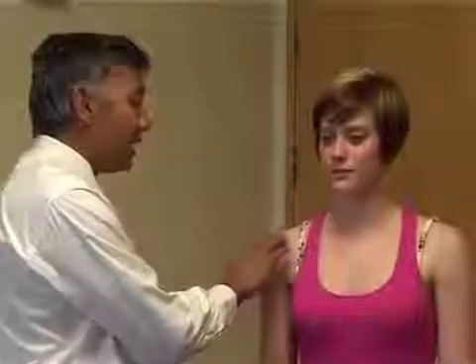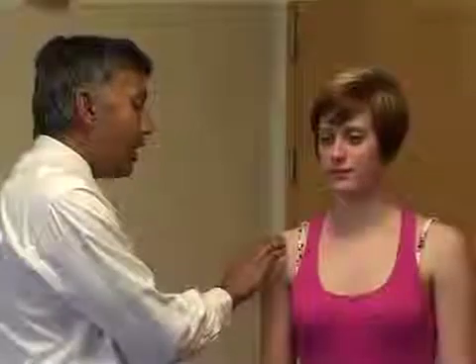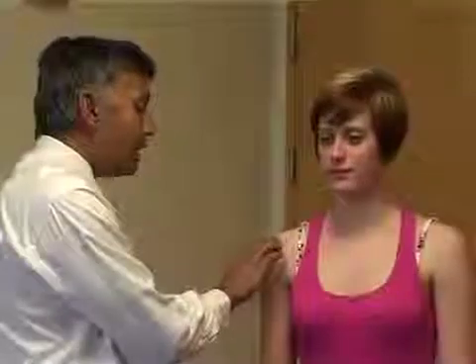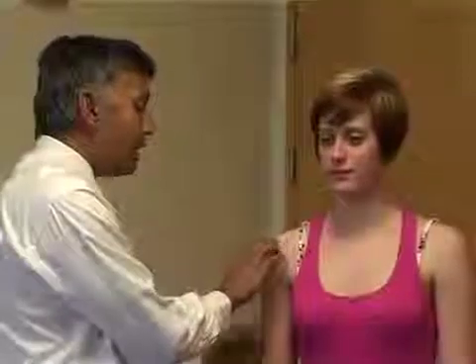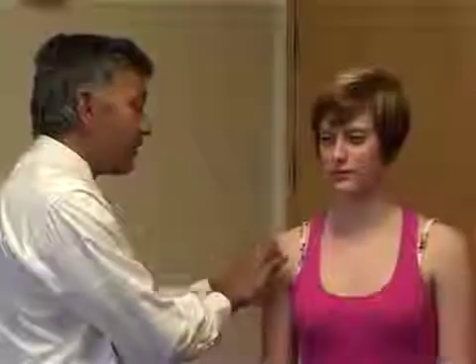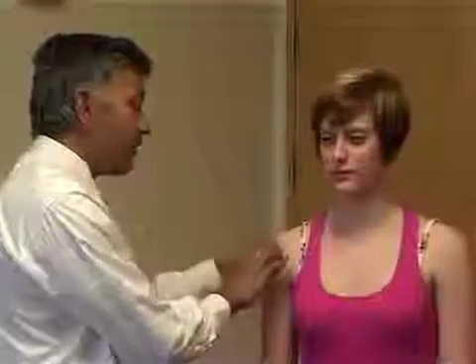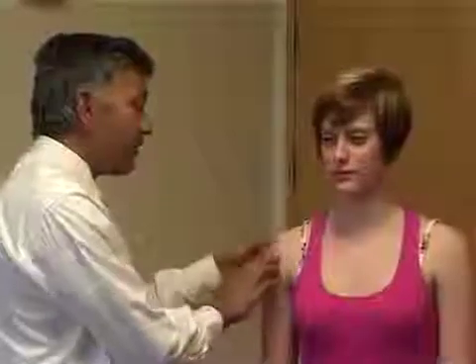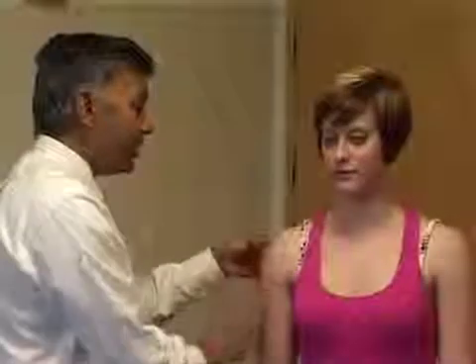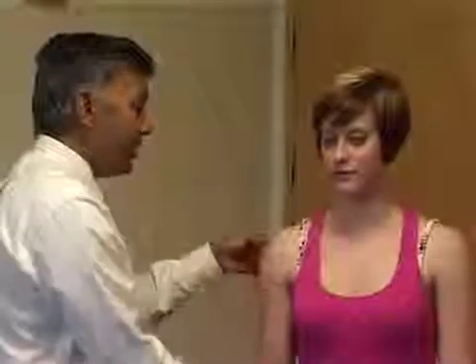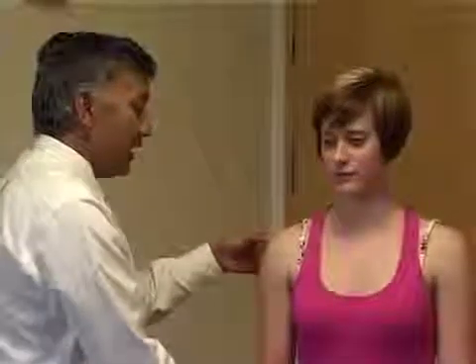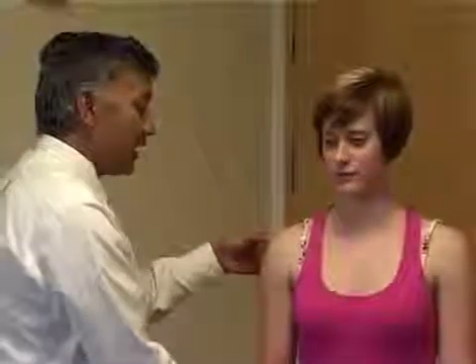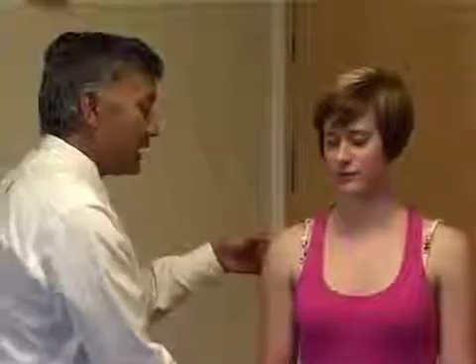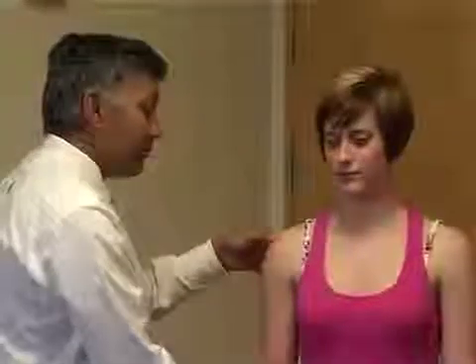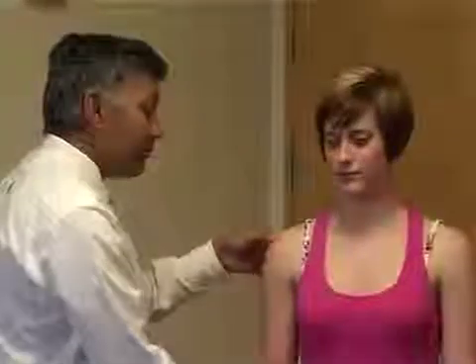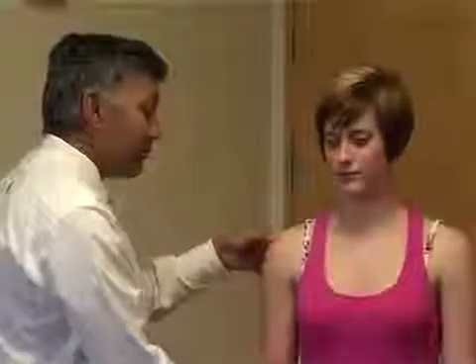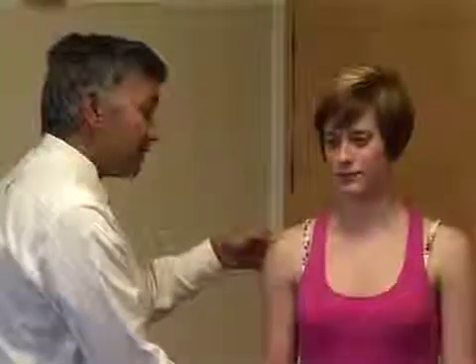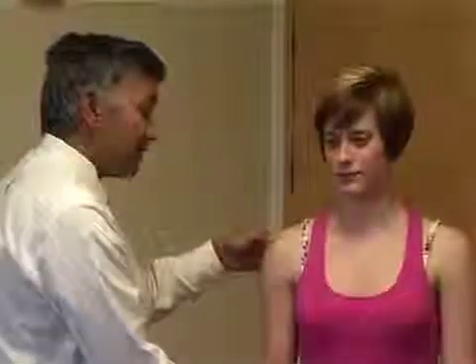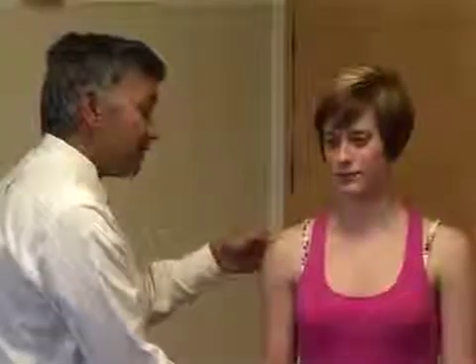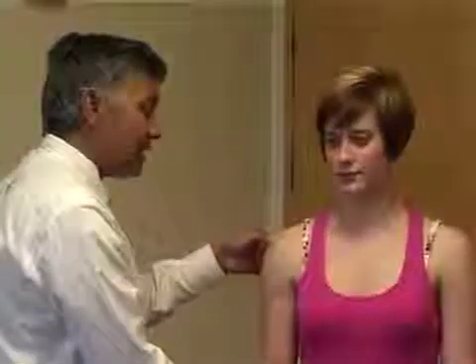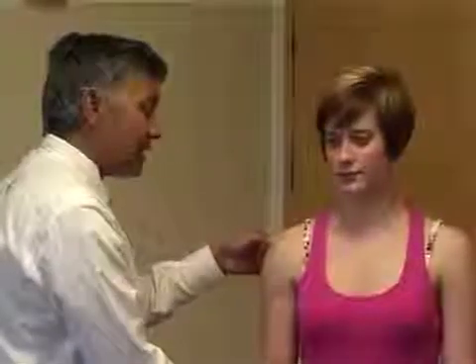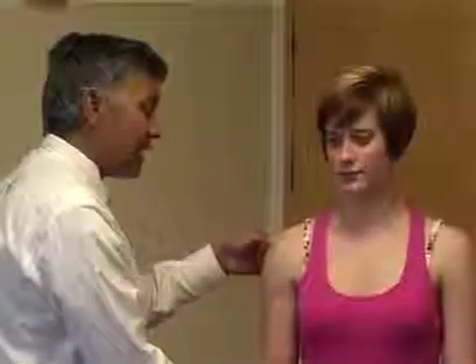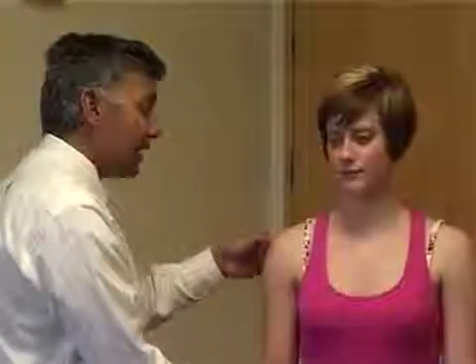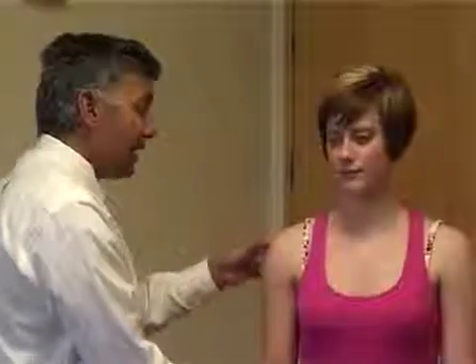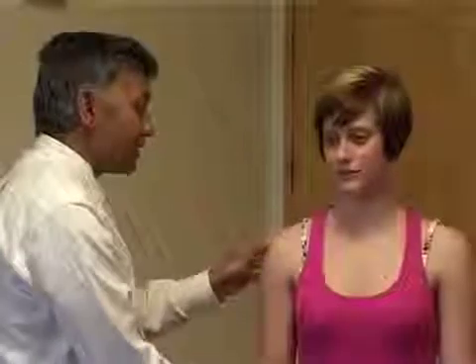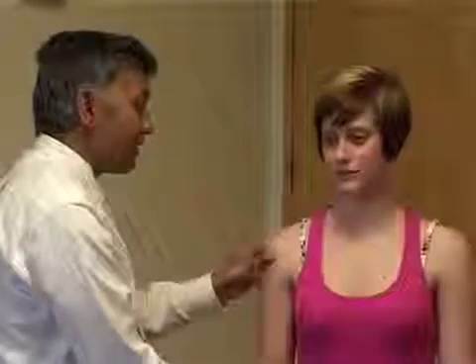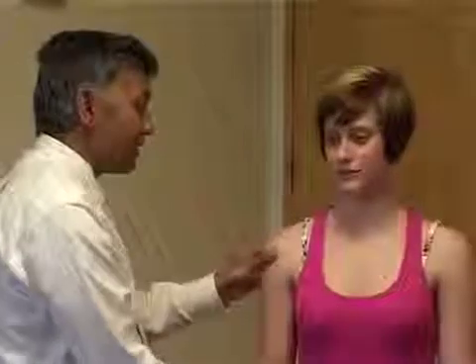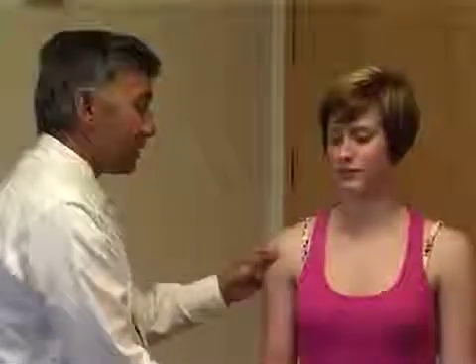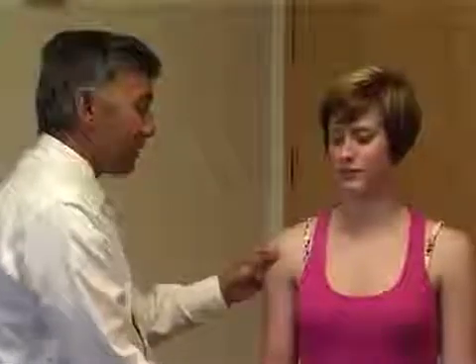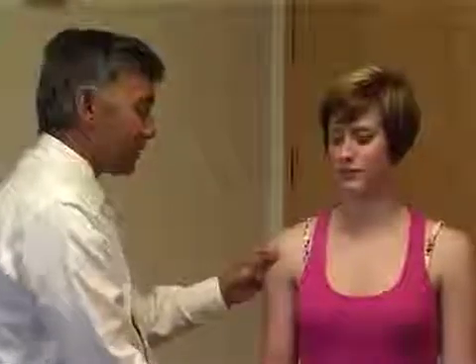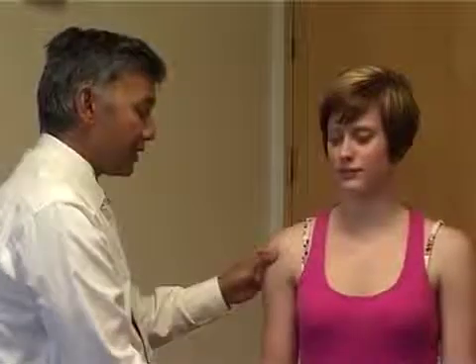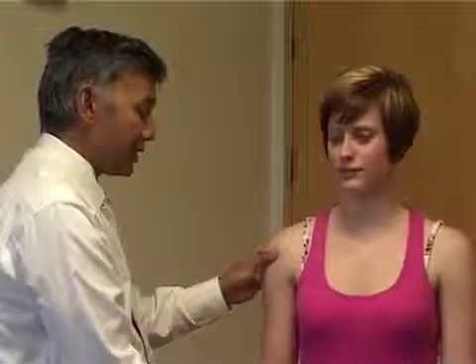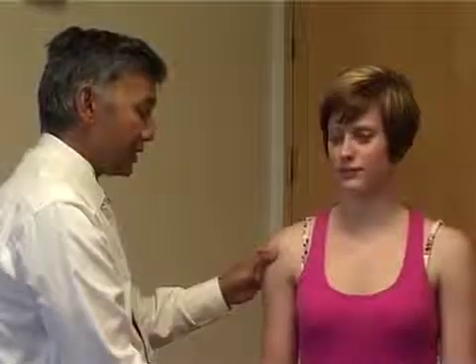Feeling underneath the acromion. If there is an impingement there may be tenderness here, and just feeling to the back of the shoulder itself.